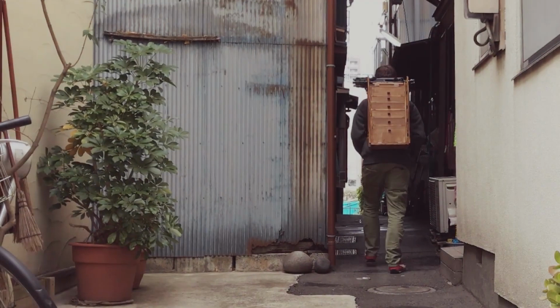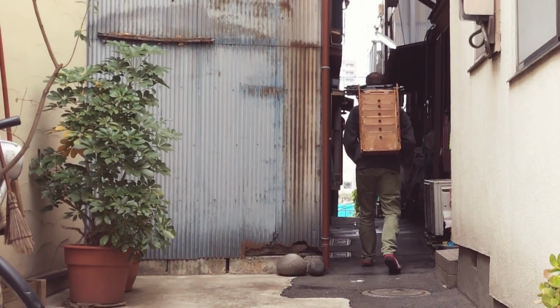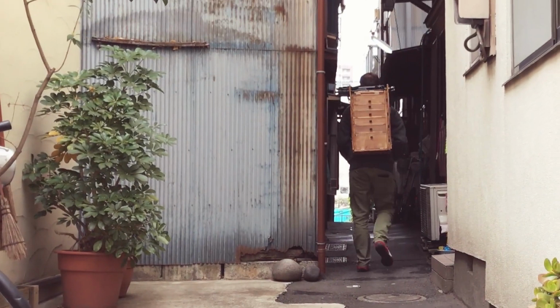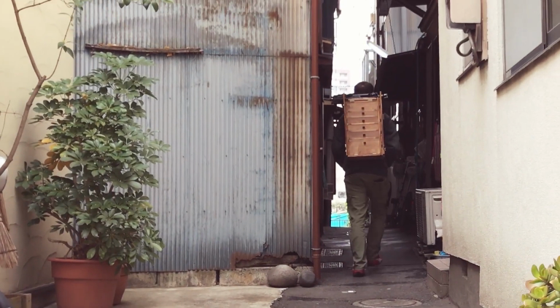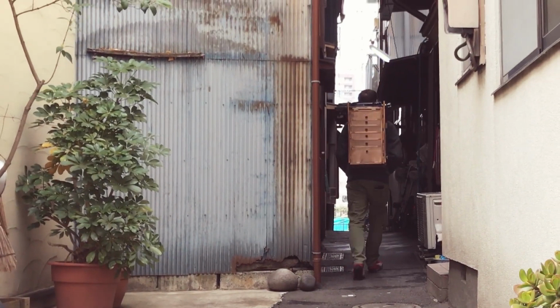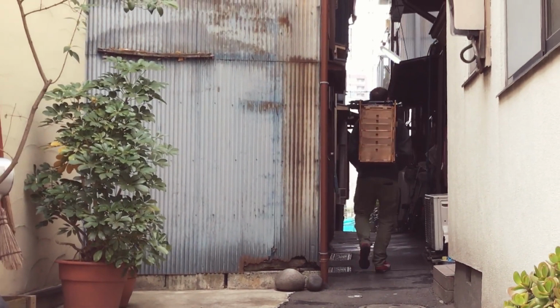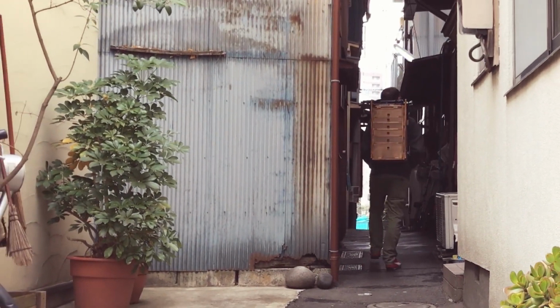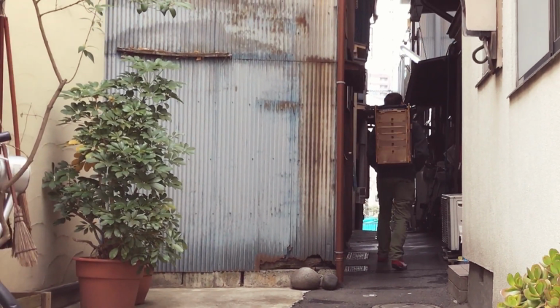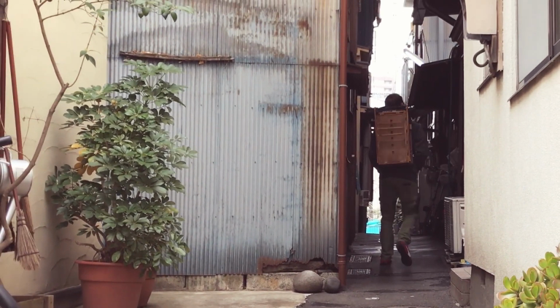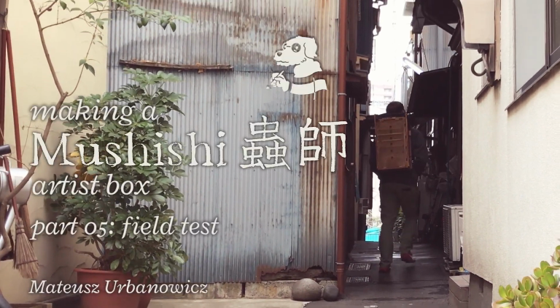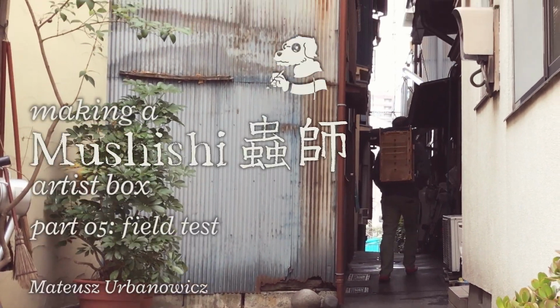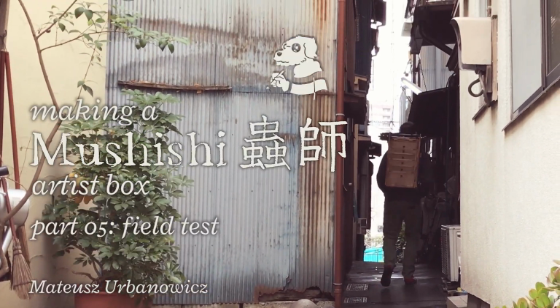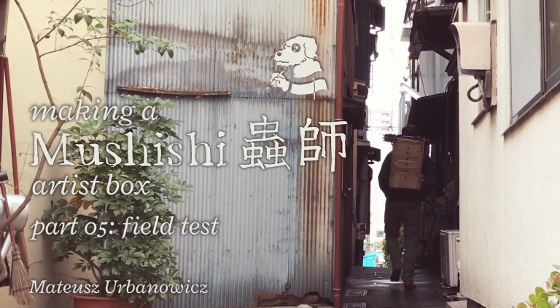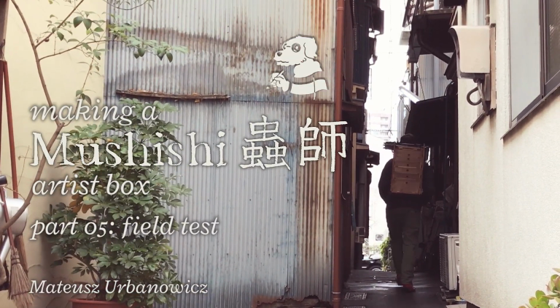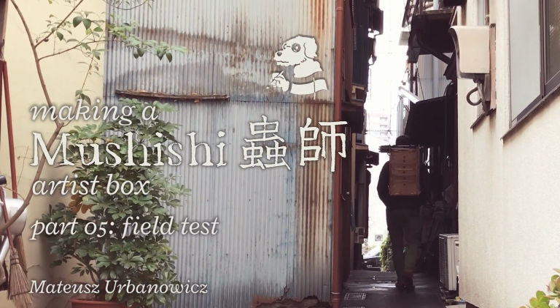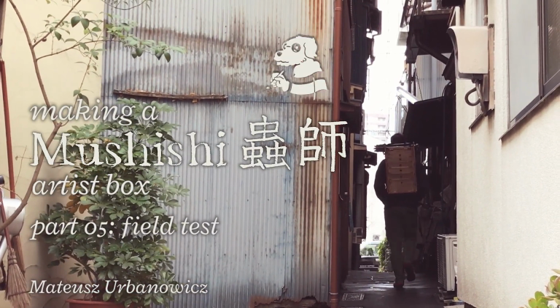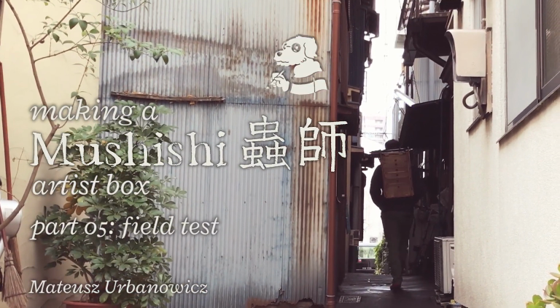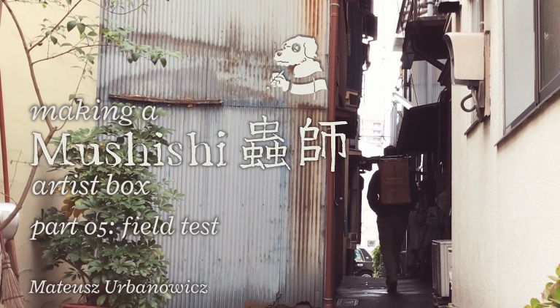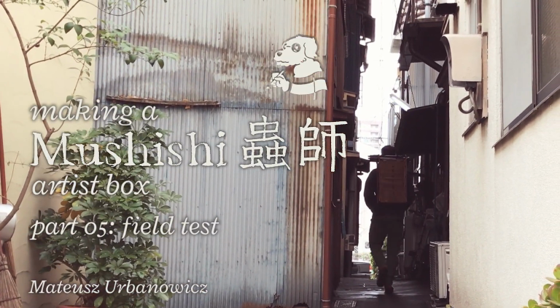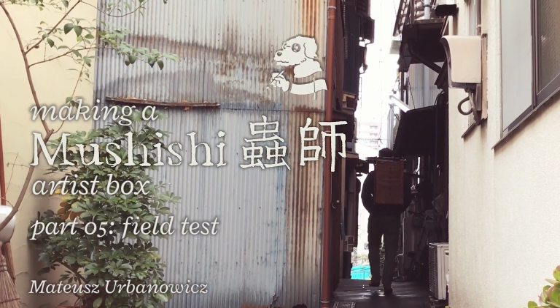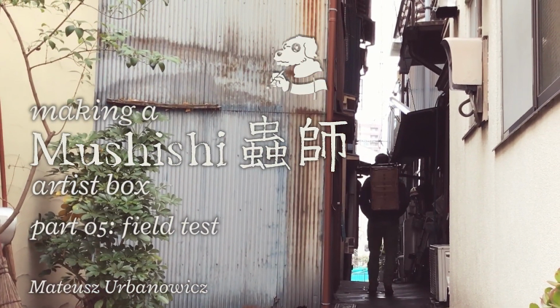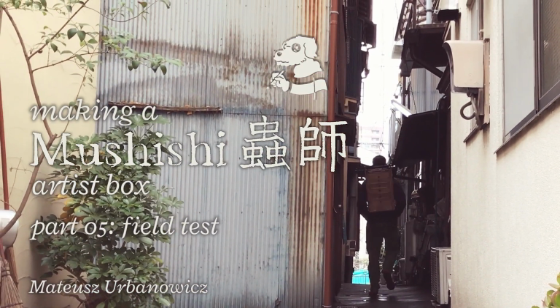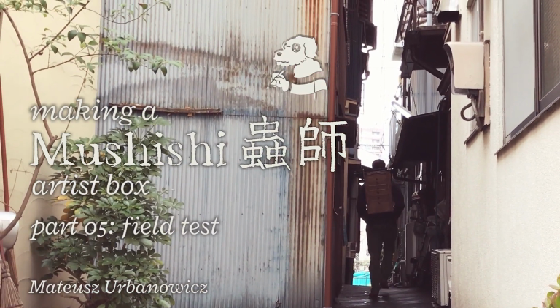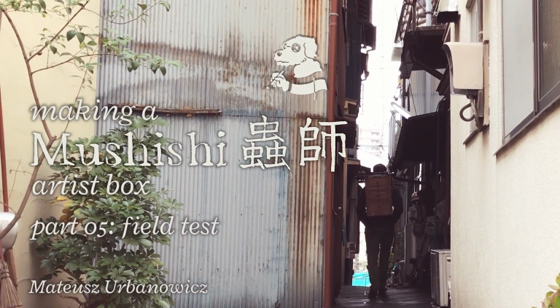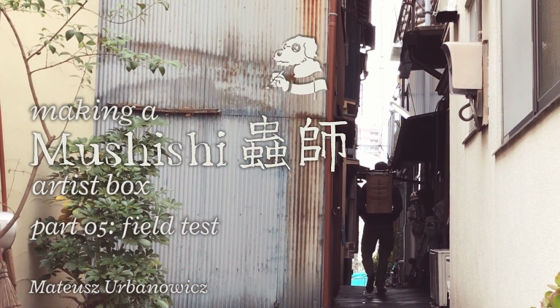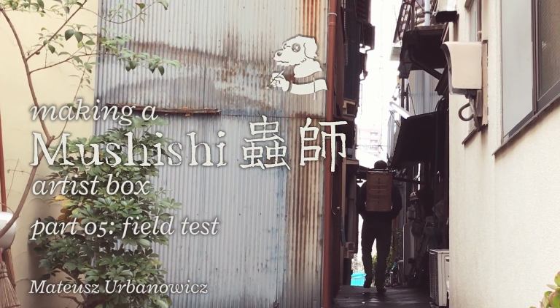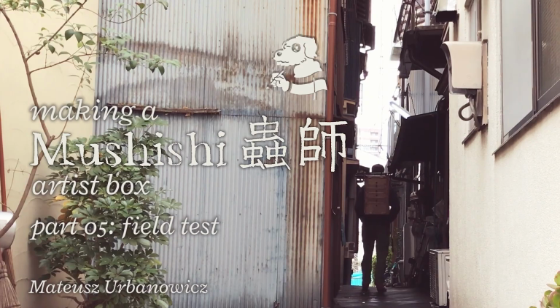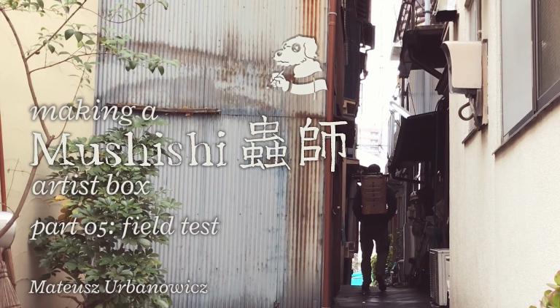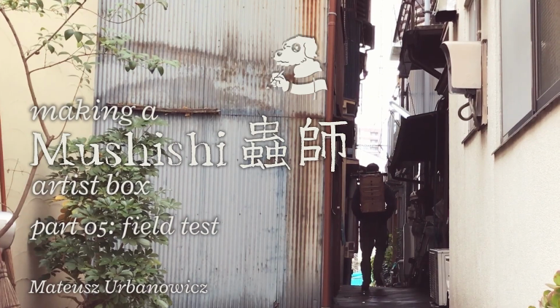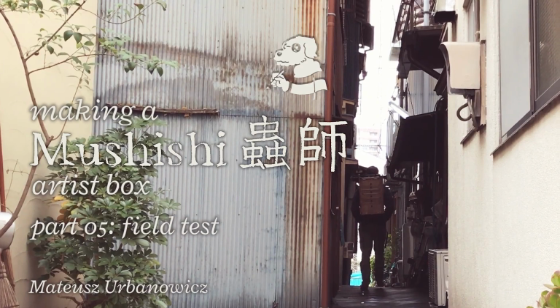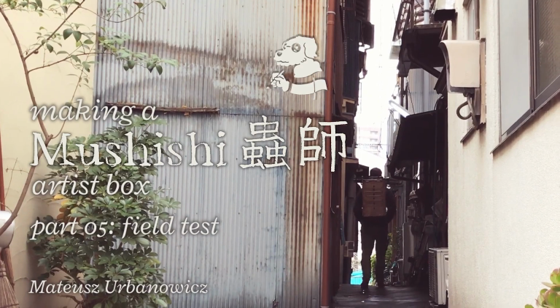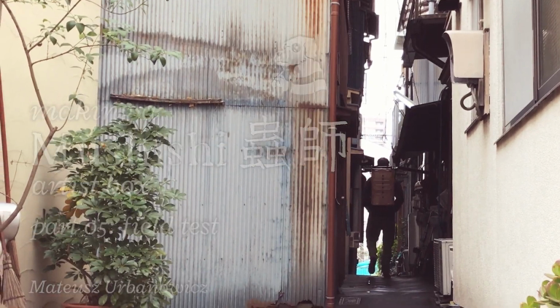Hi! Welcome to my next video. This time I wanted to show you the final video of the Mushishi box project.